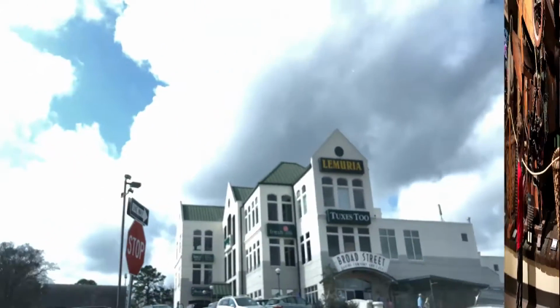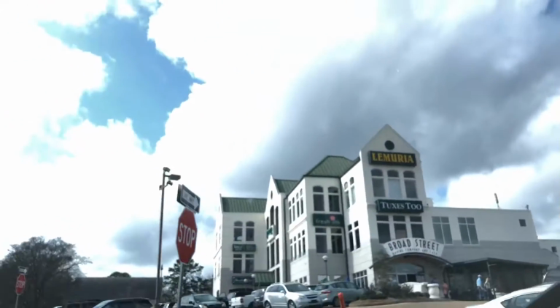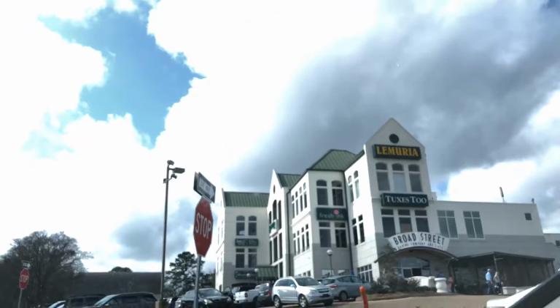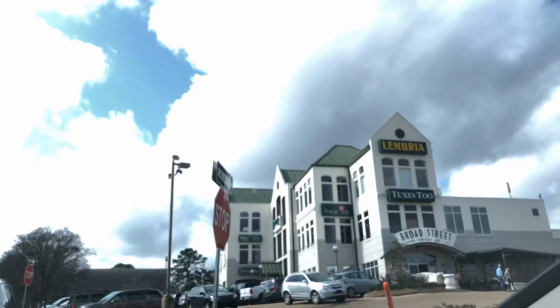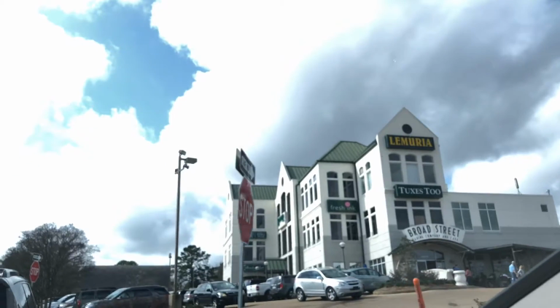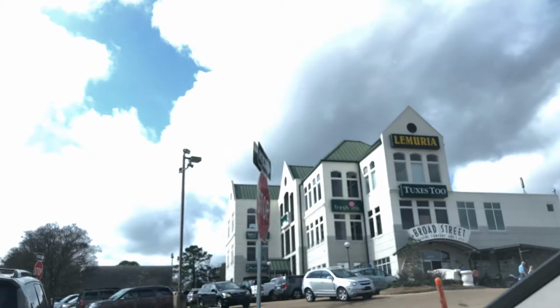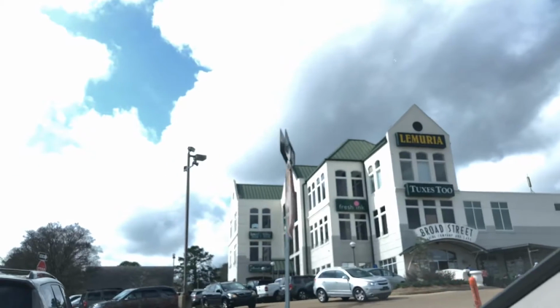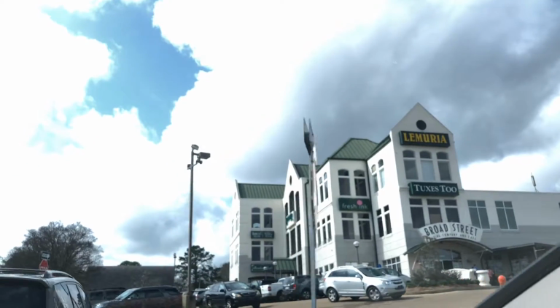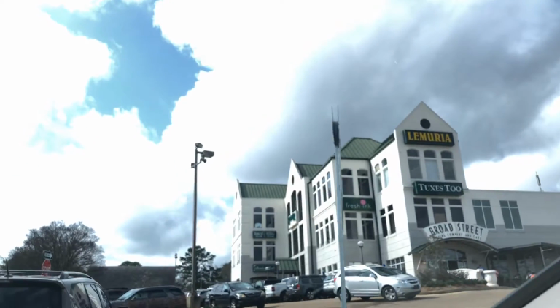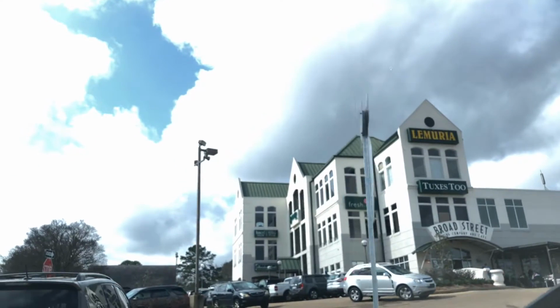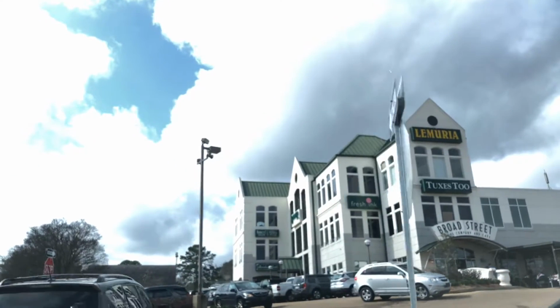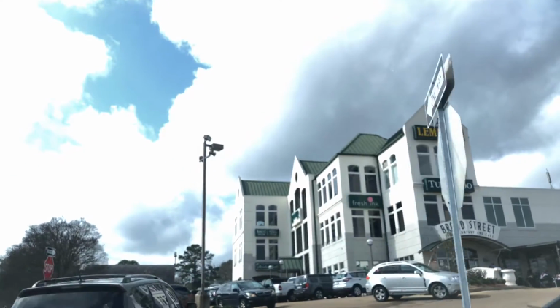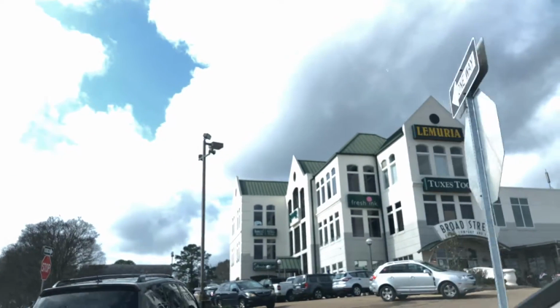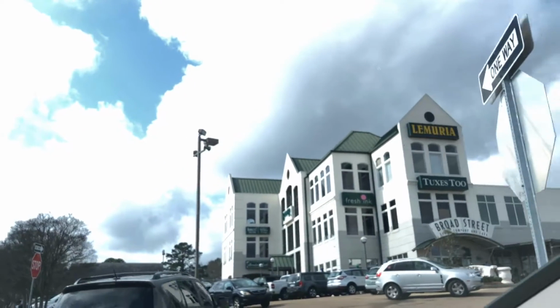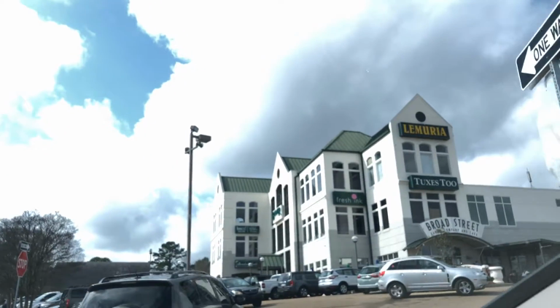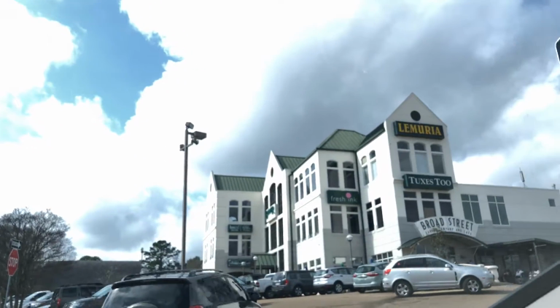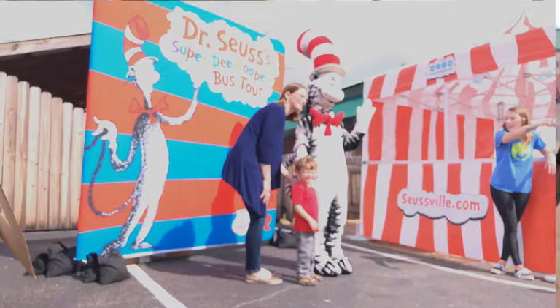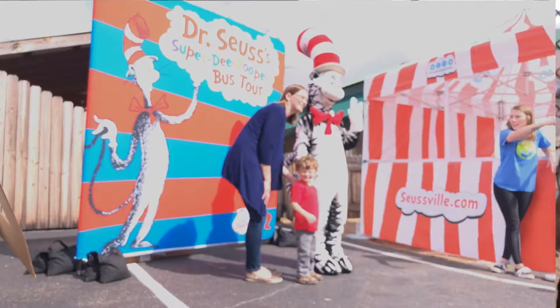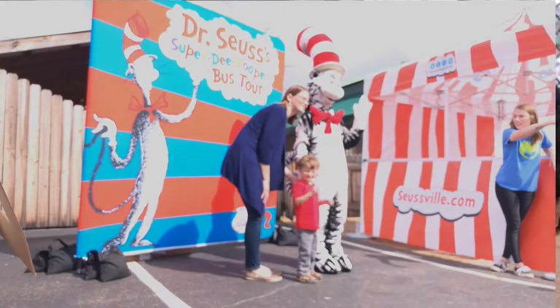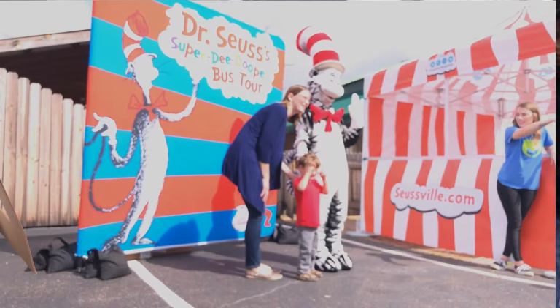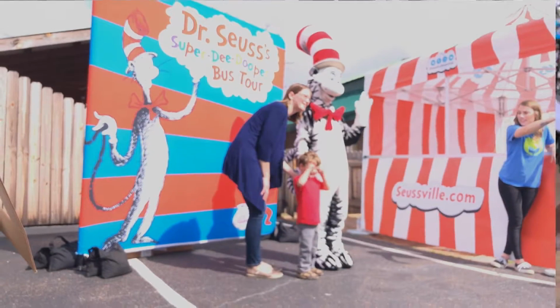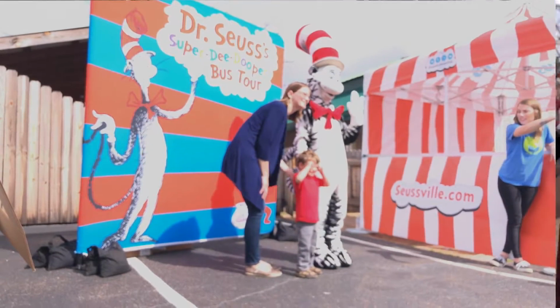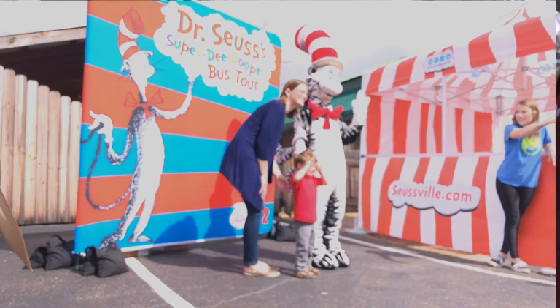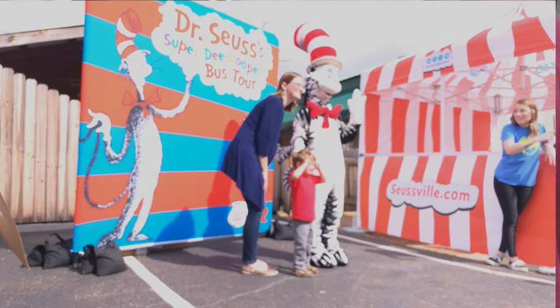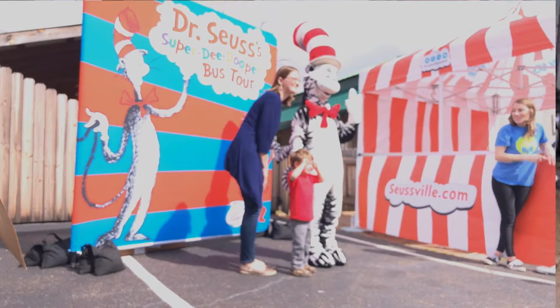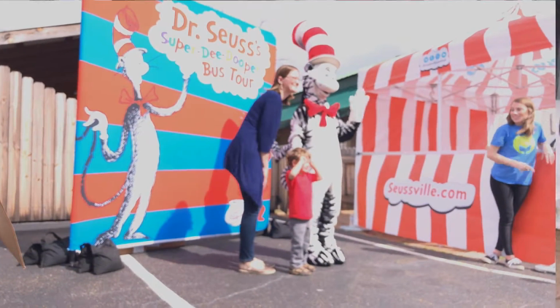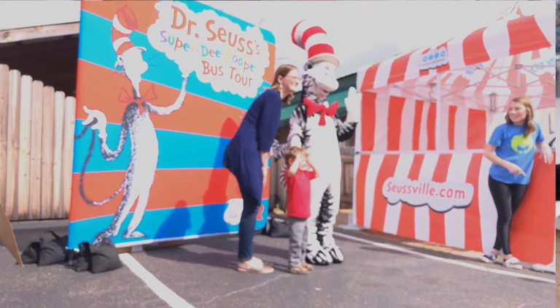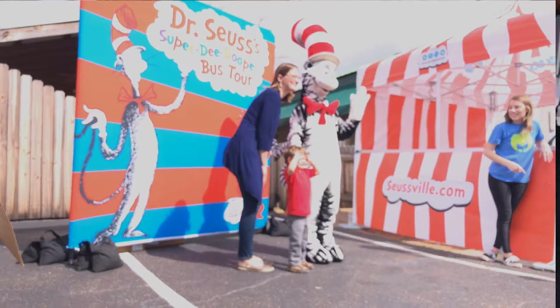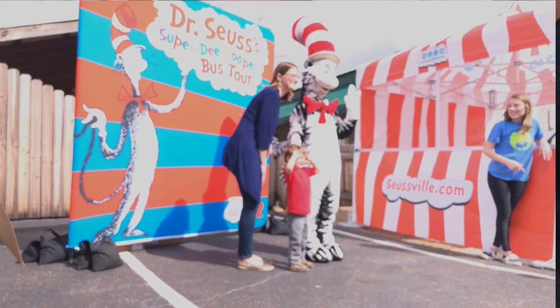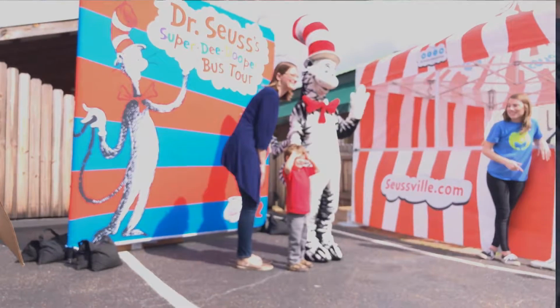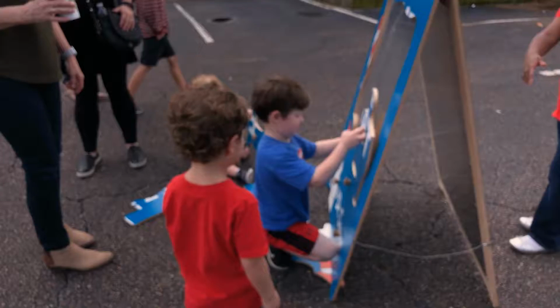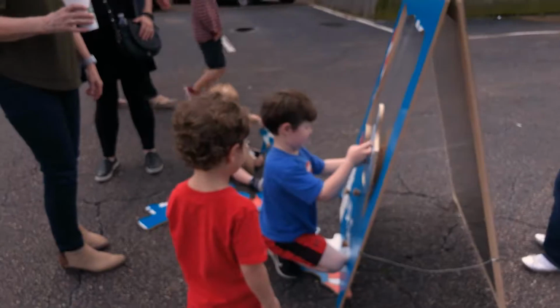Next stop, Banner Hall. They have lots of events, and today is Dr. Seuss' birthday party.